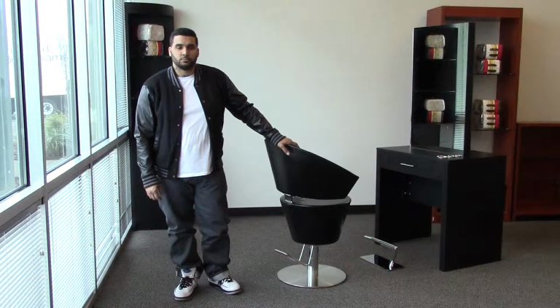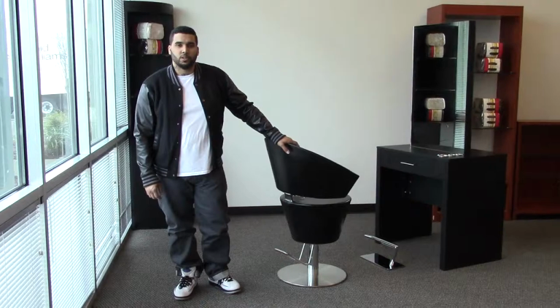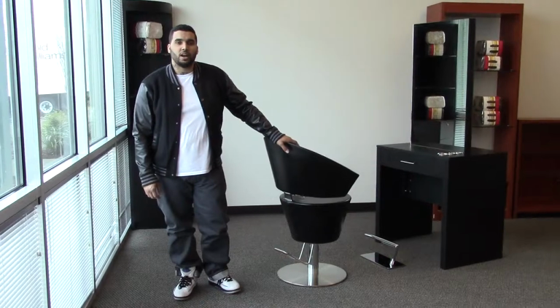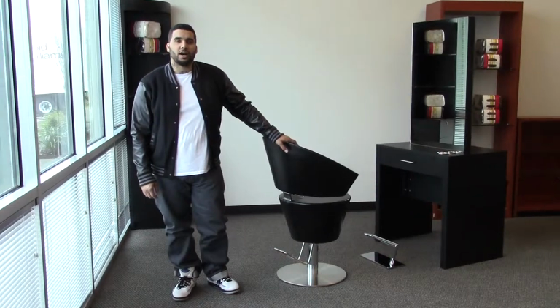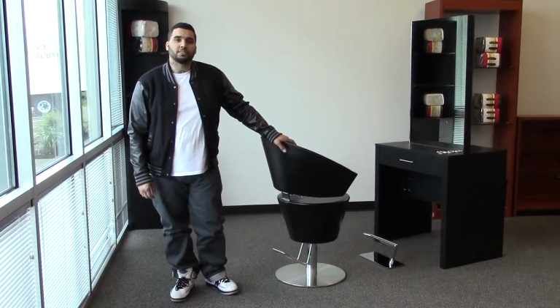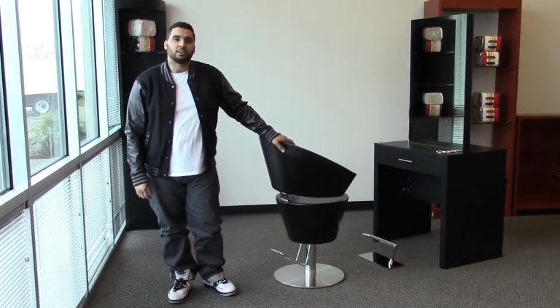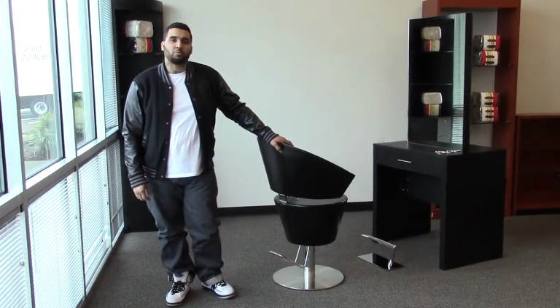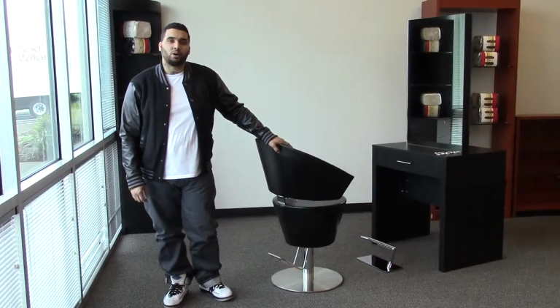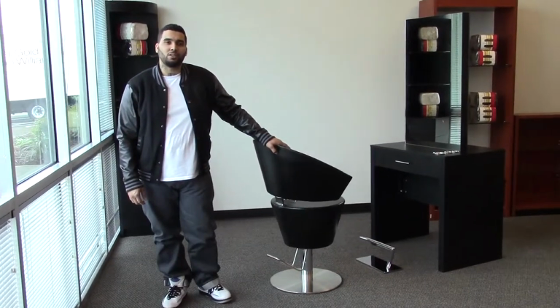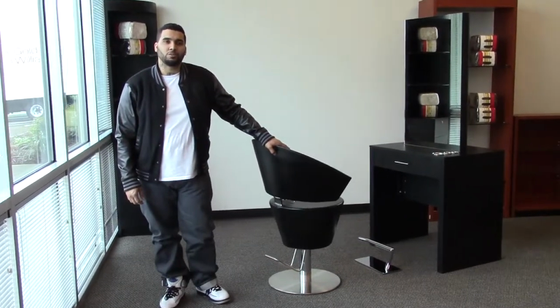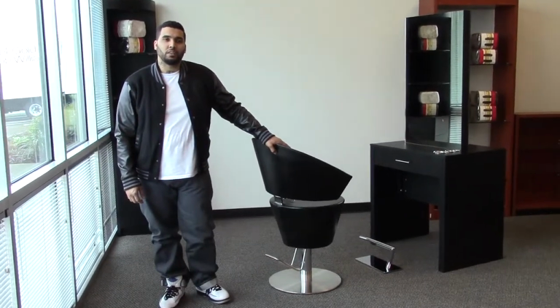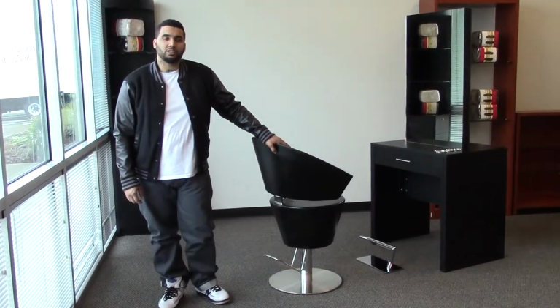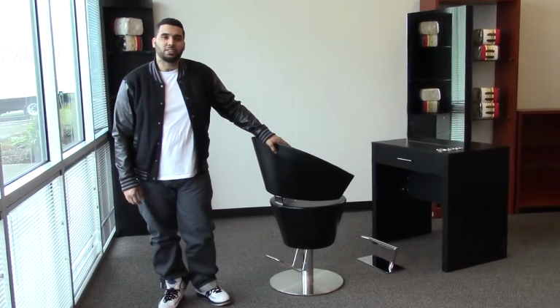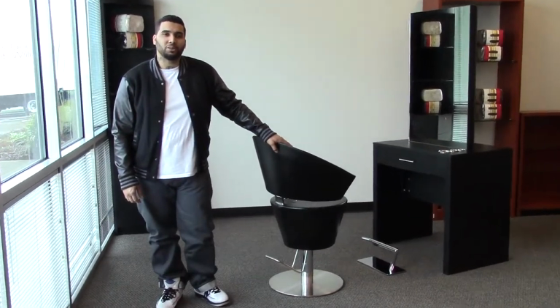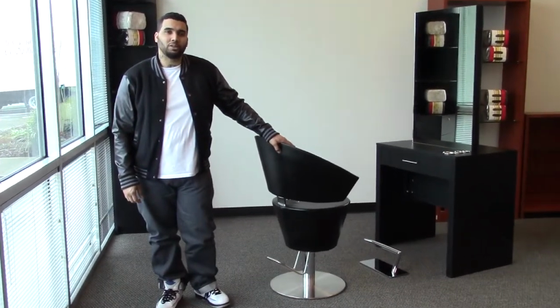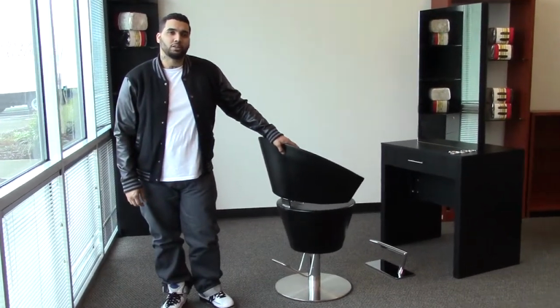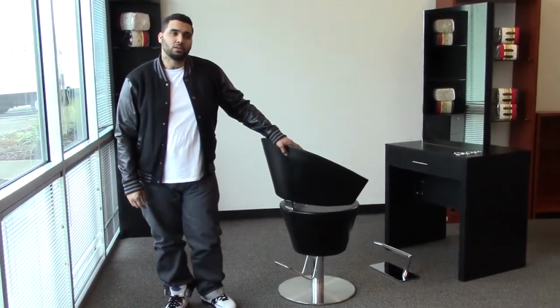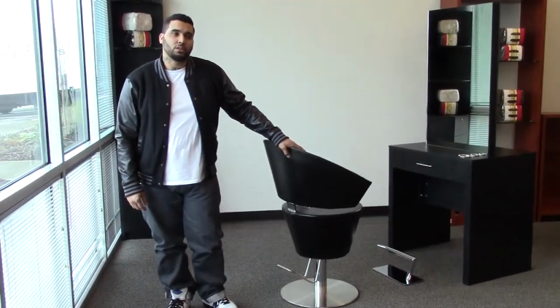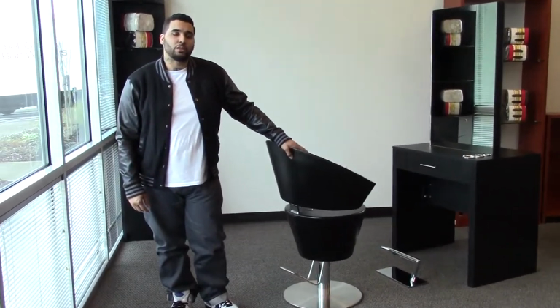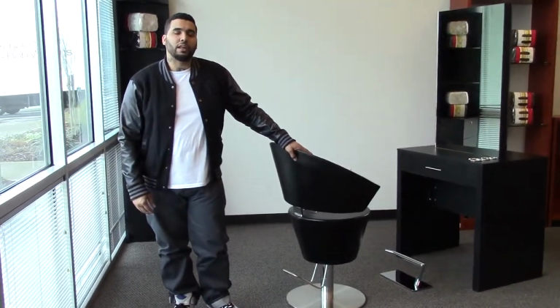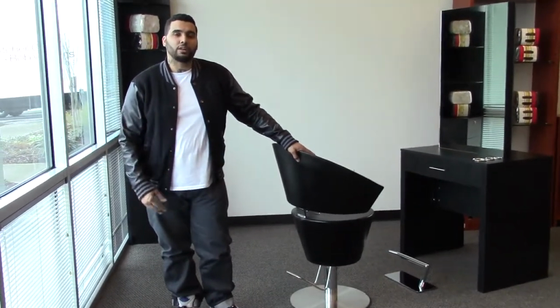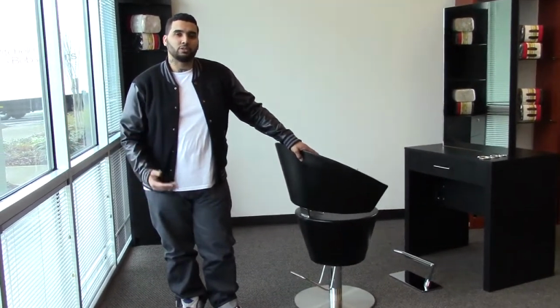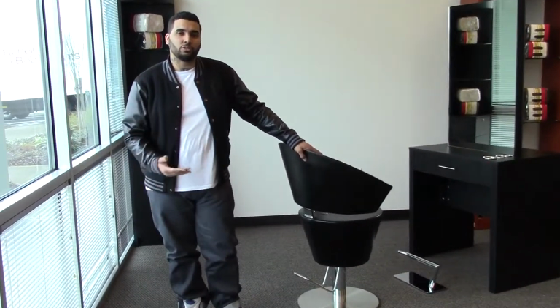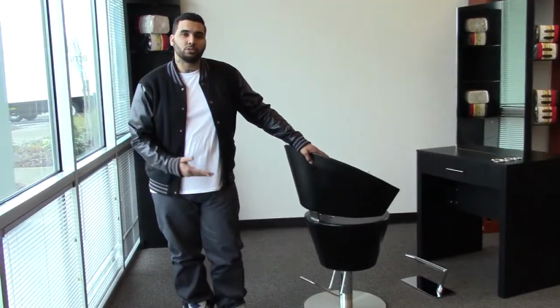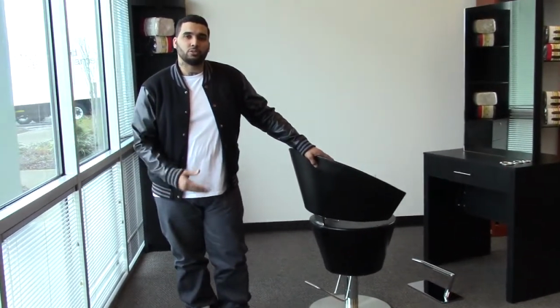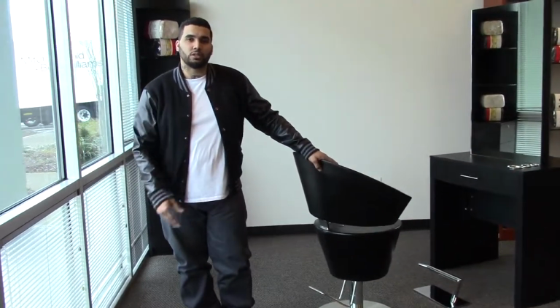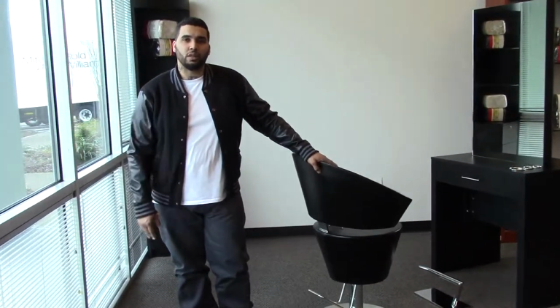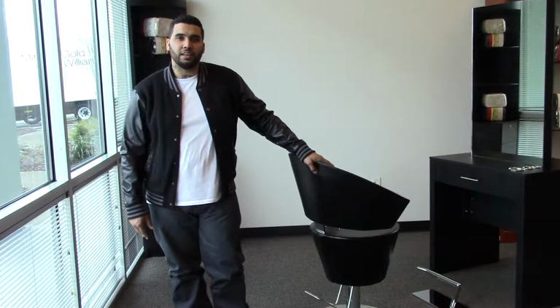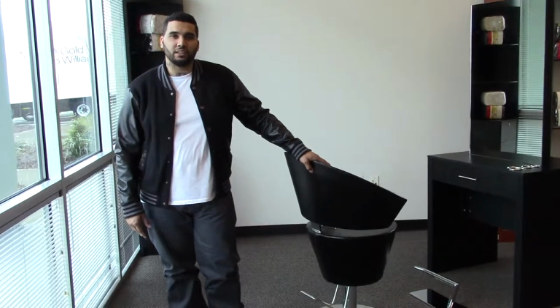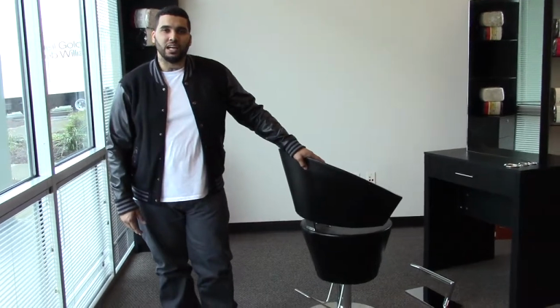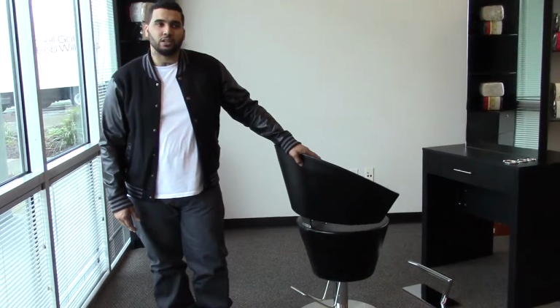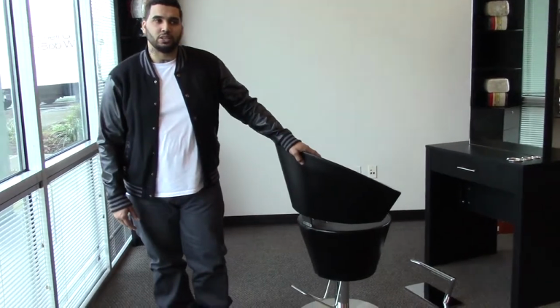Hi, I'm Paul with AGS Beauty and I'd like to introduce you to the Athena styling chair.